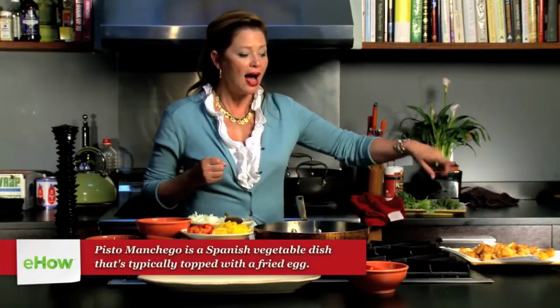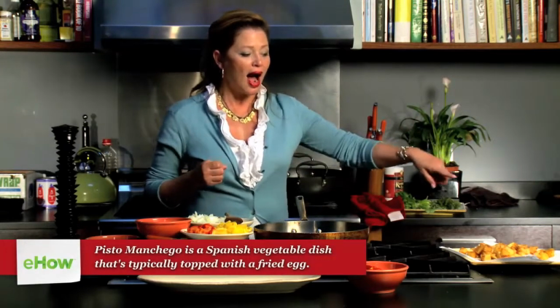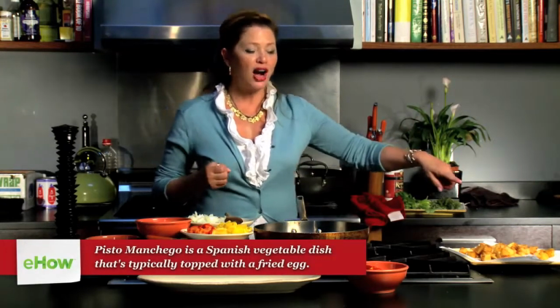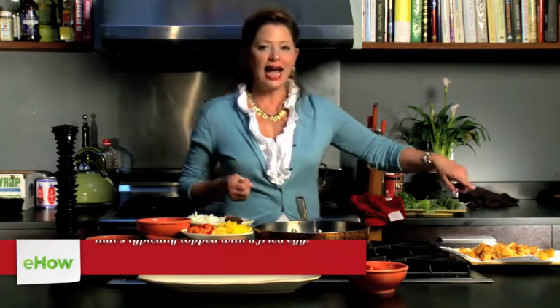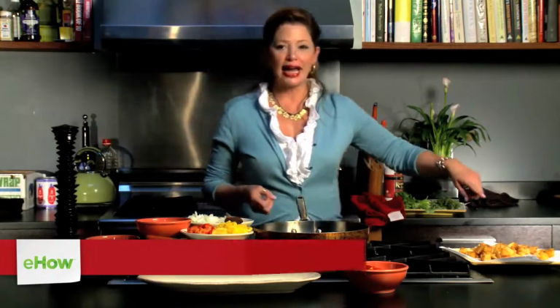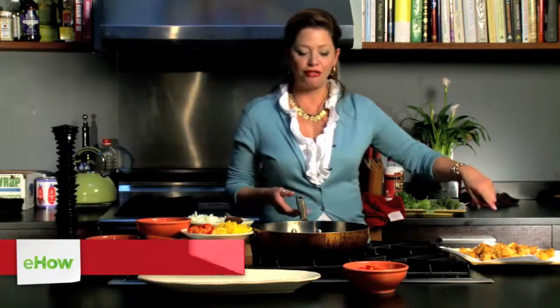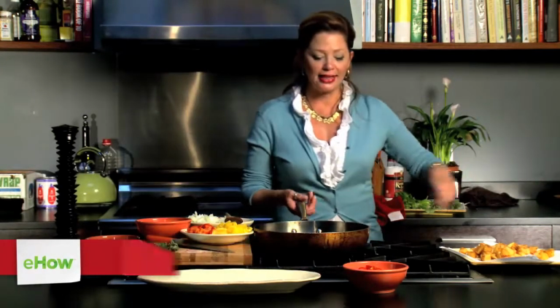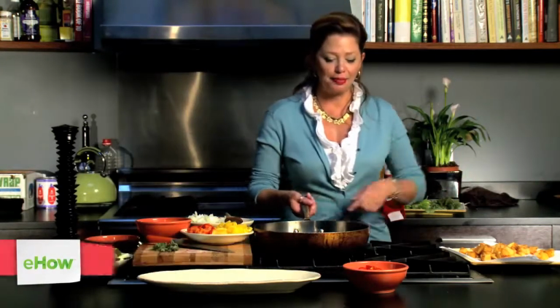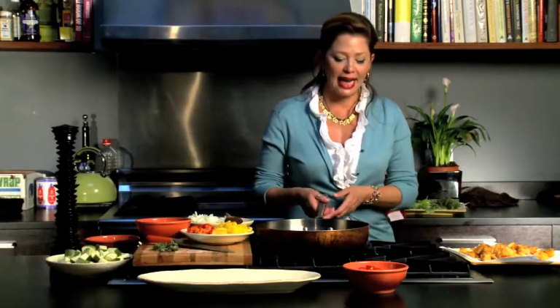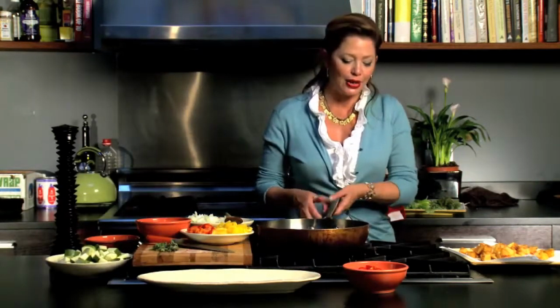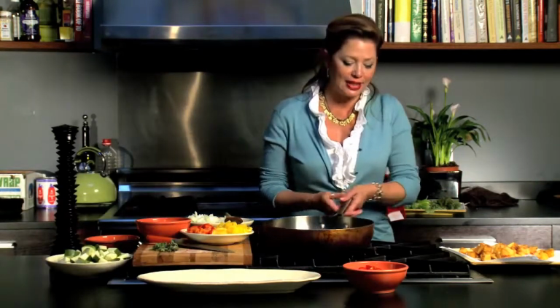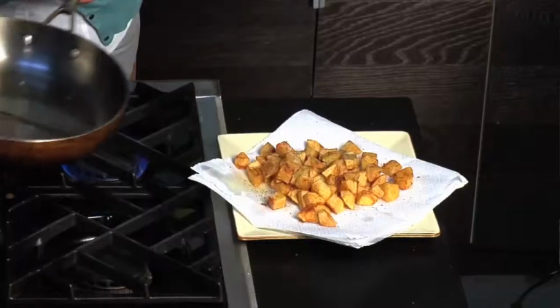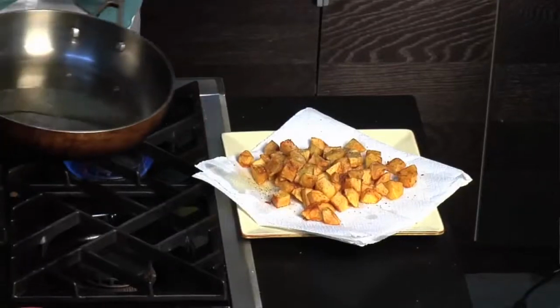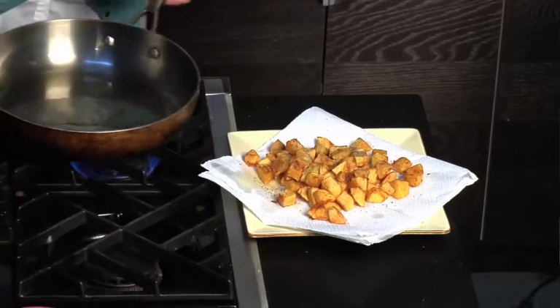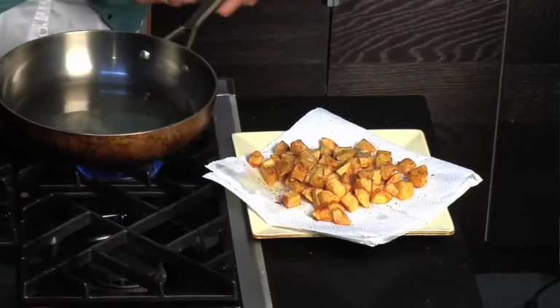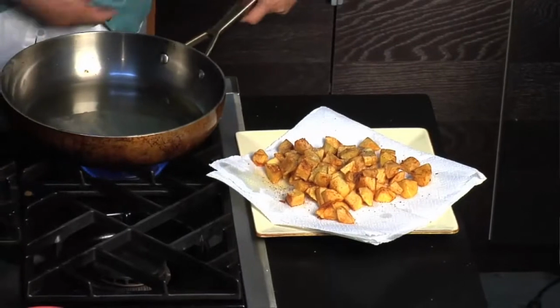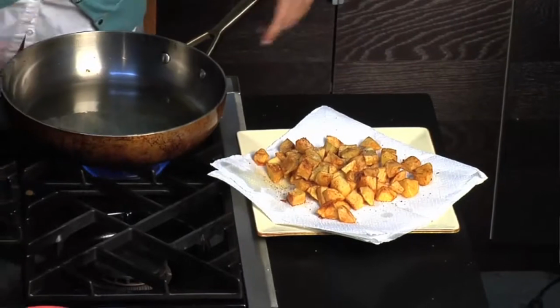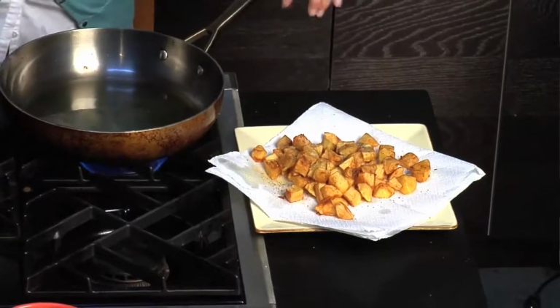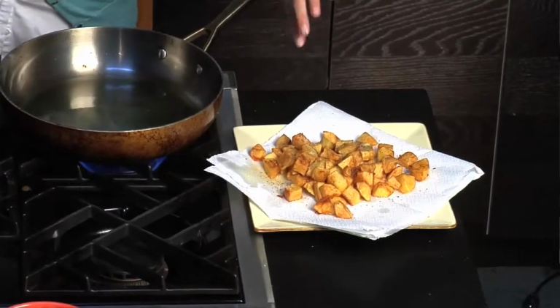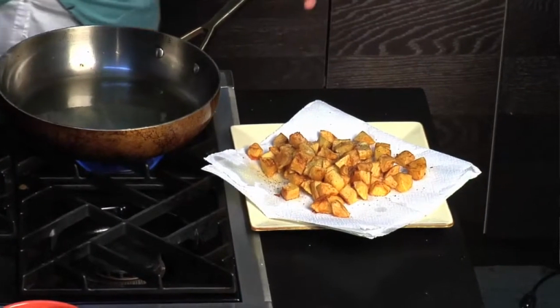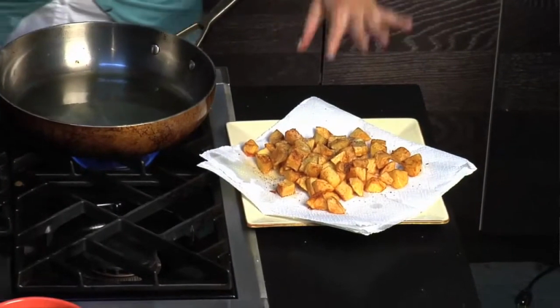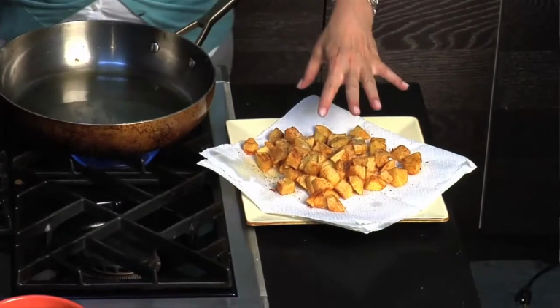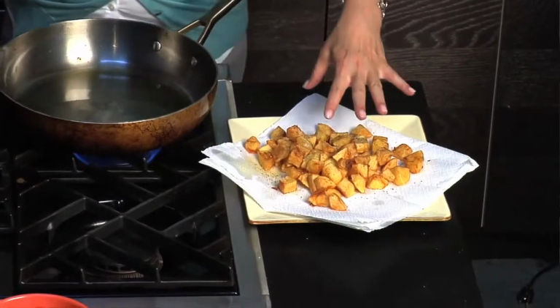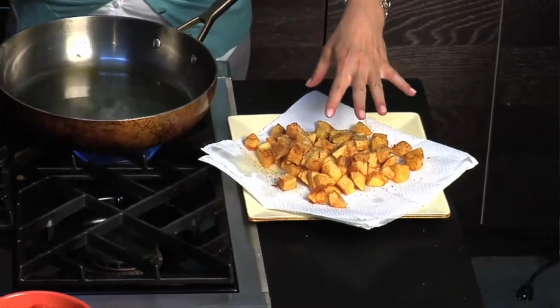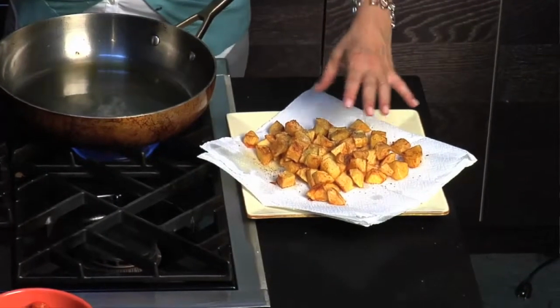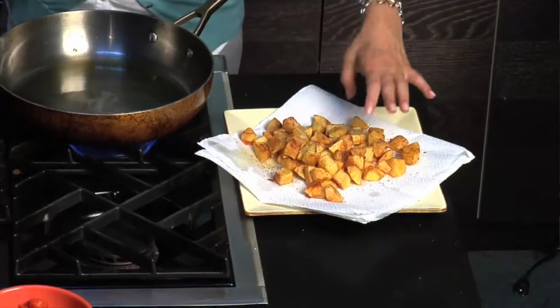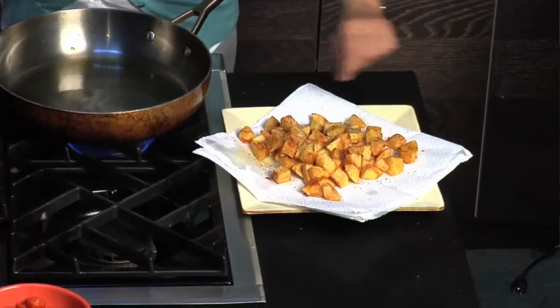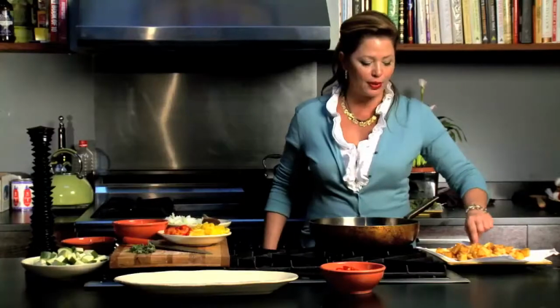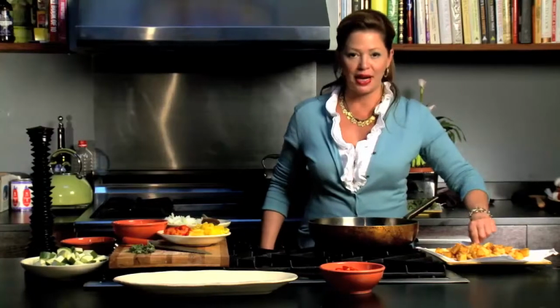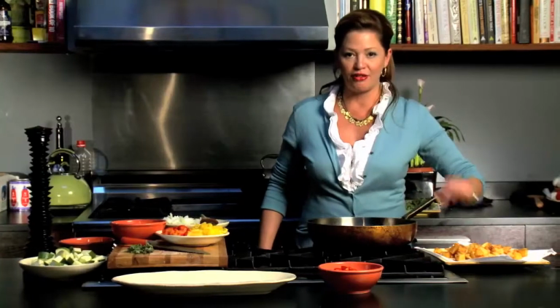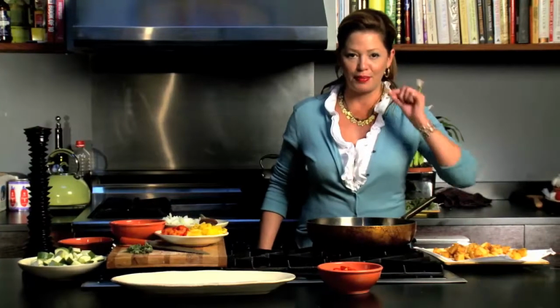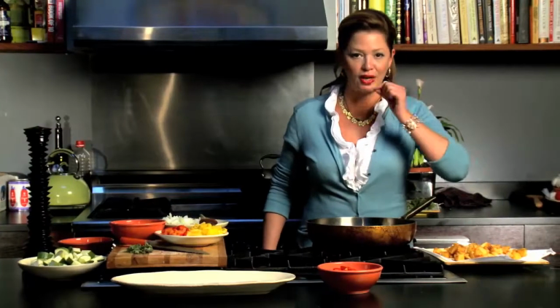I've gone ahead and fried some potatoes to a nice golden brown, seasoned them with salt and pepper. What's better than fried potatoes?